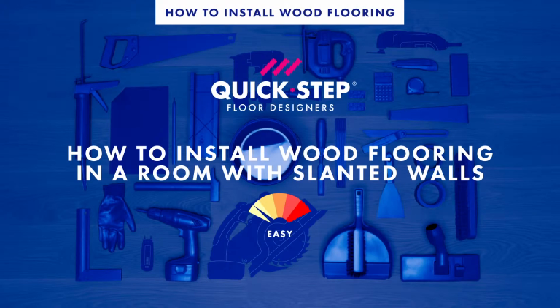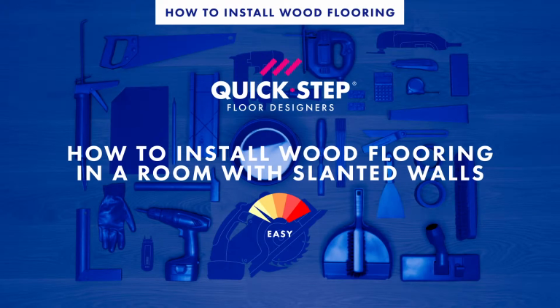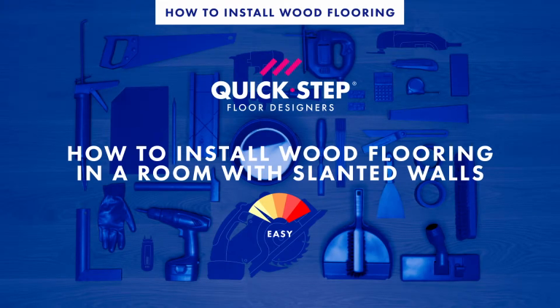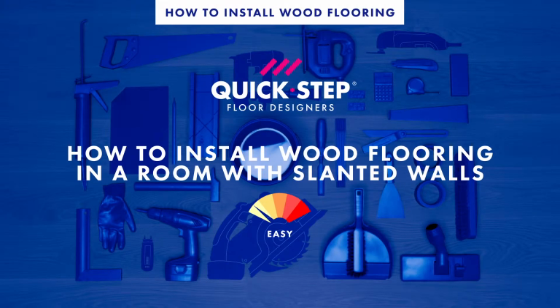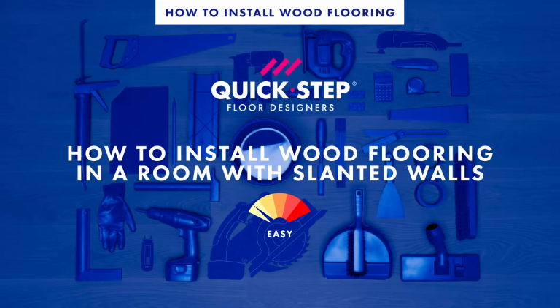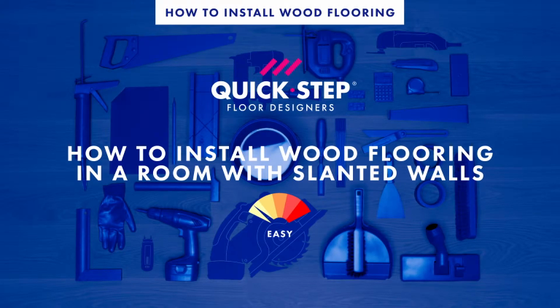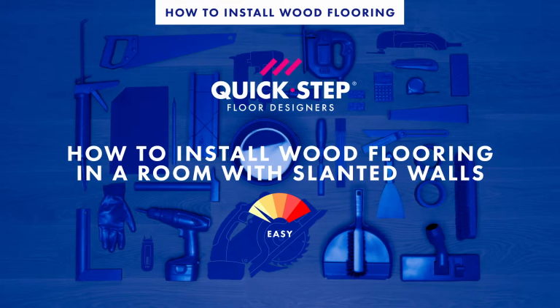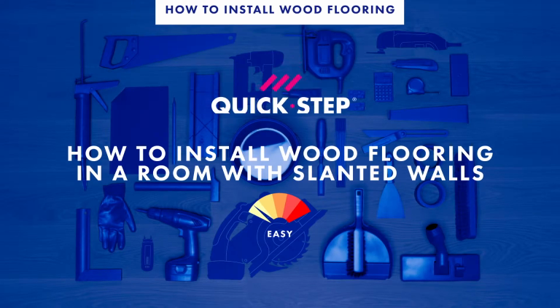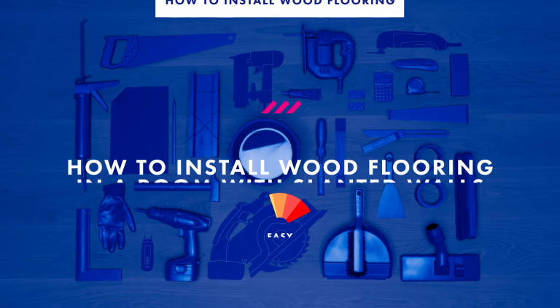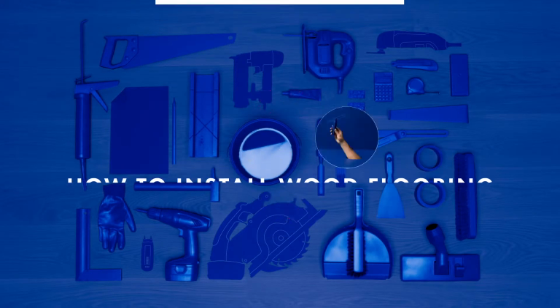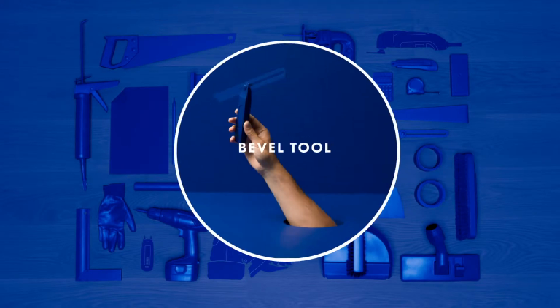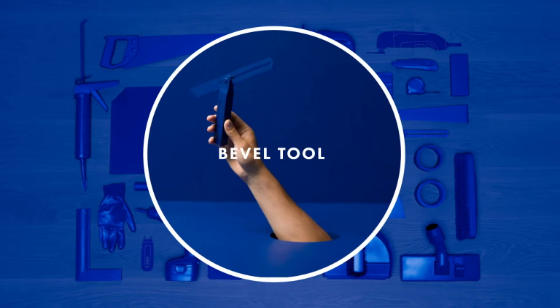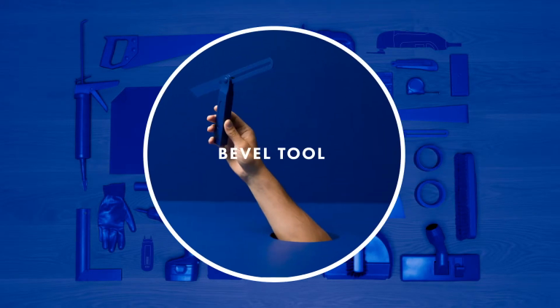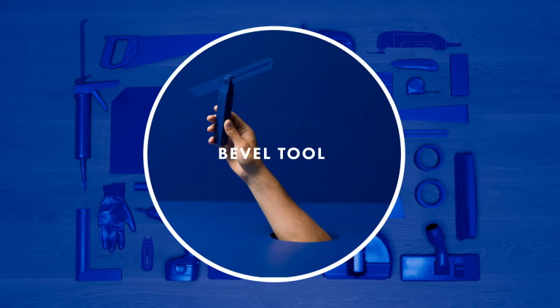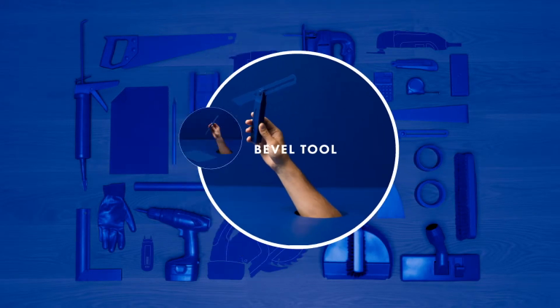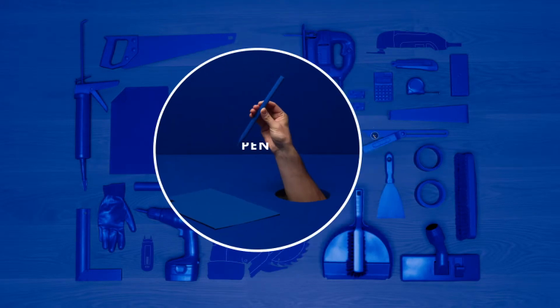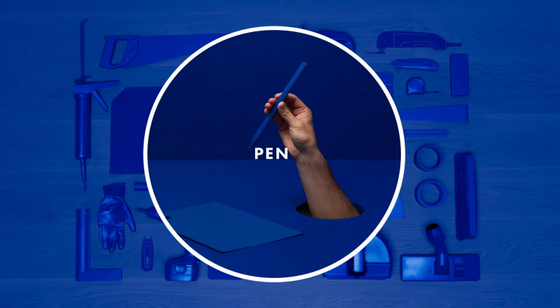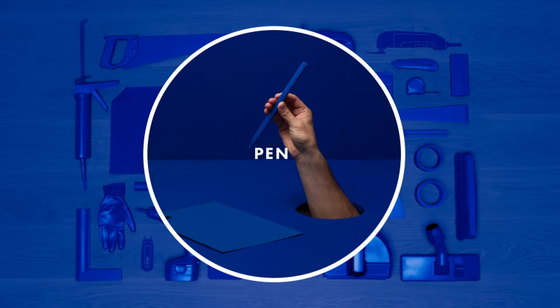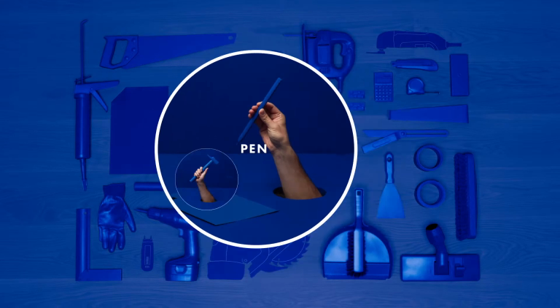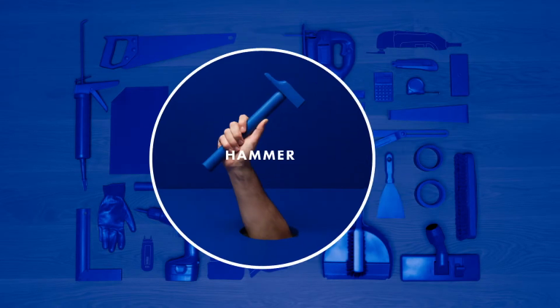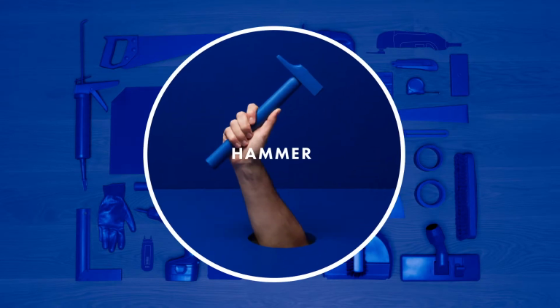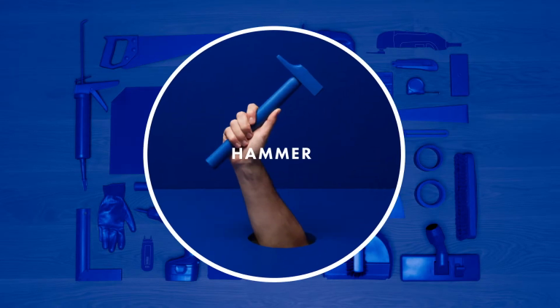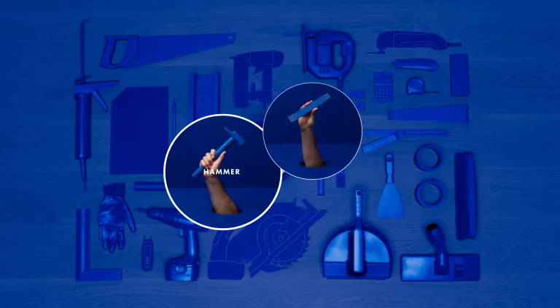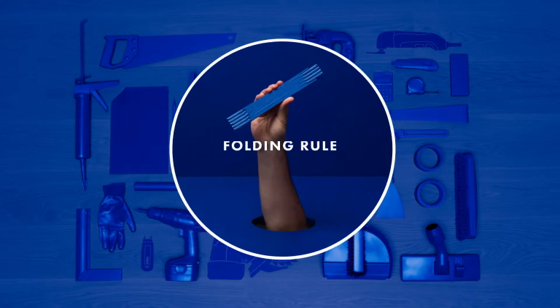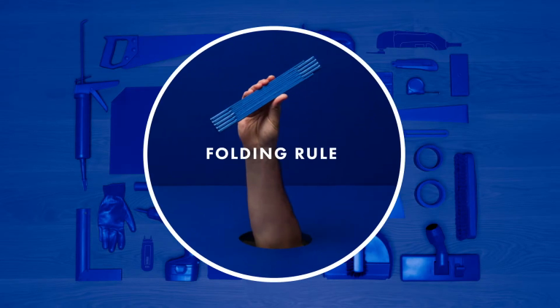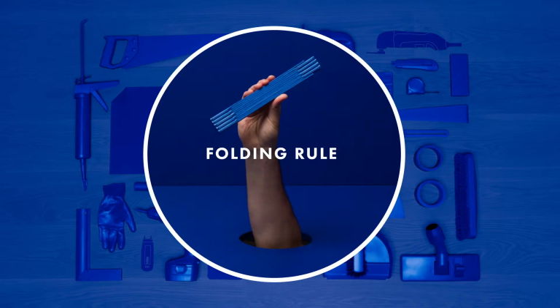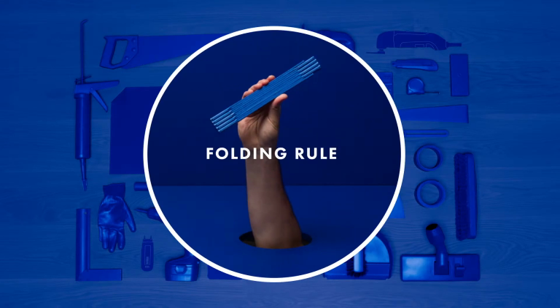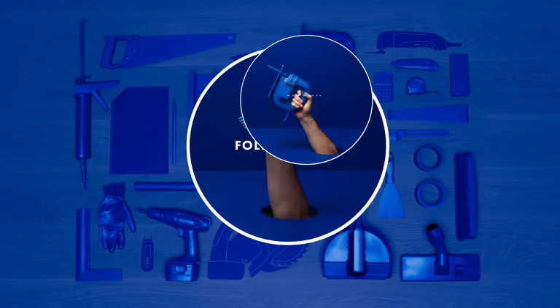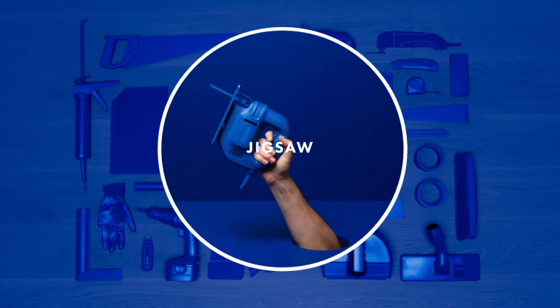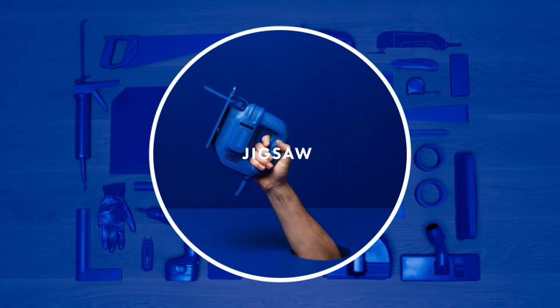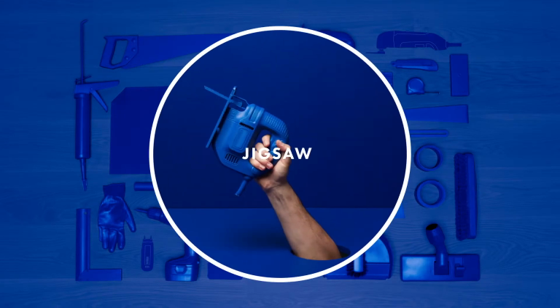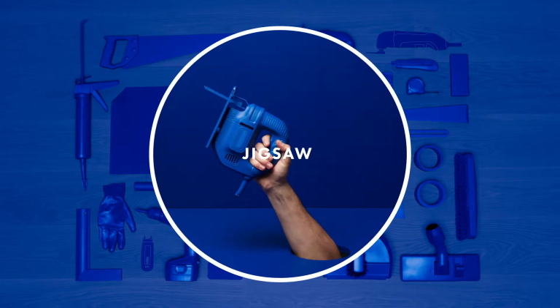To complete this job, you'll need a bevel tool, a pen, a hammer, a folding rule and a jigsaw.